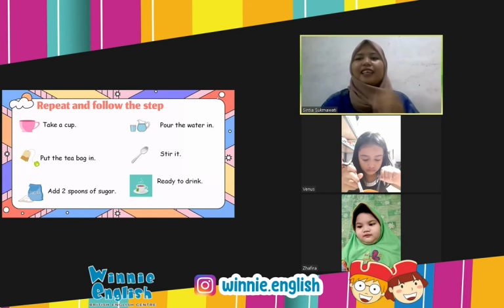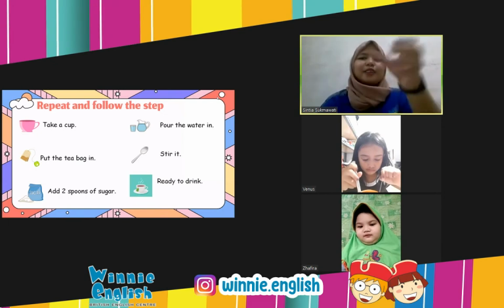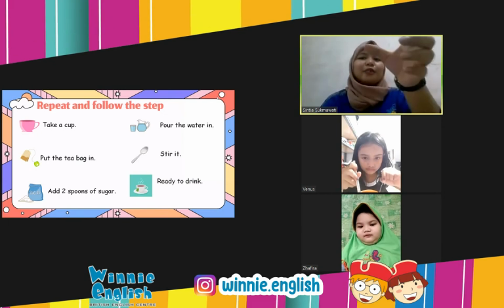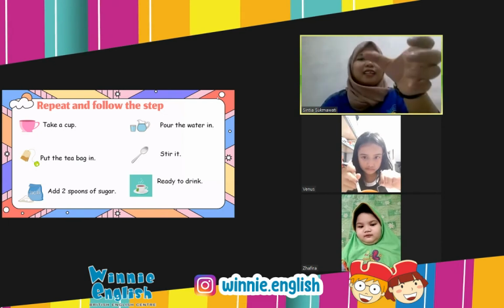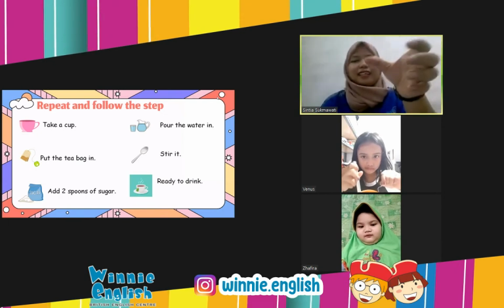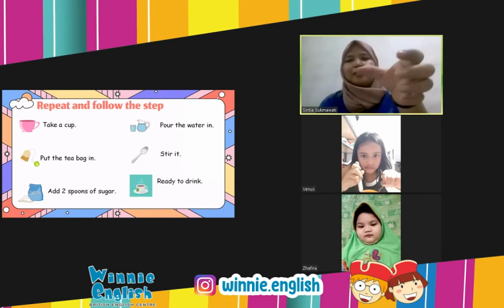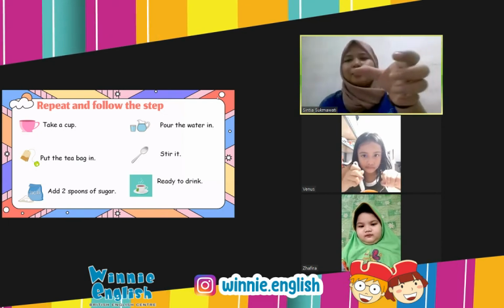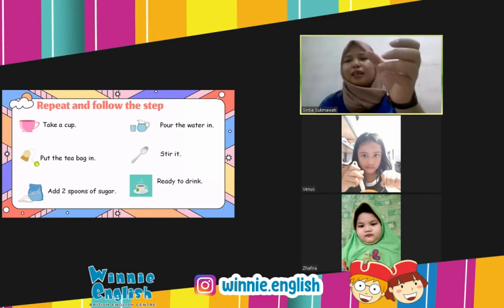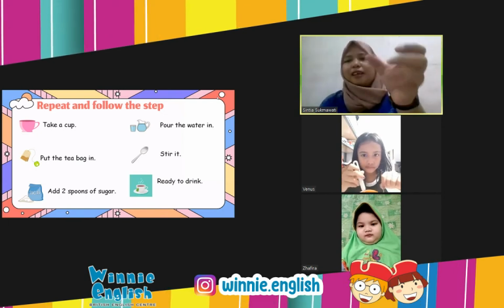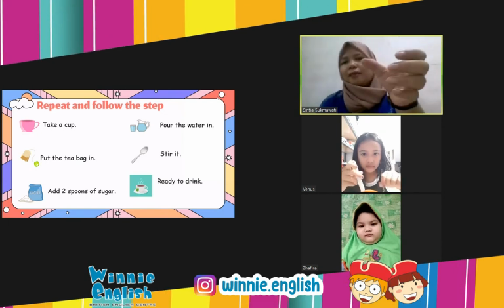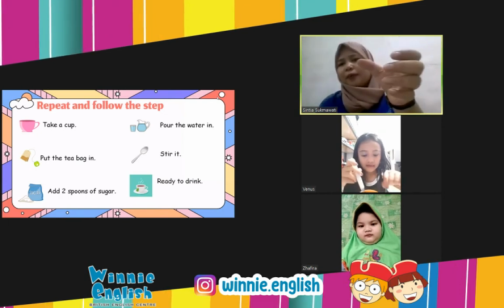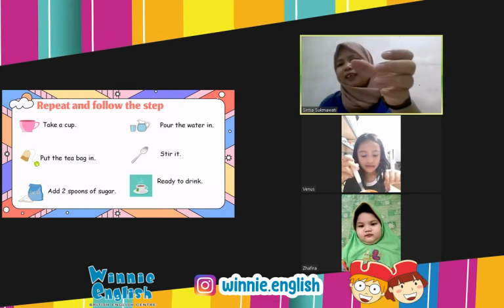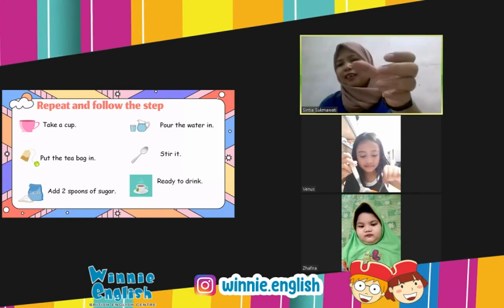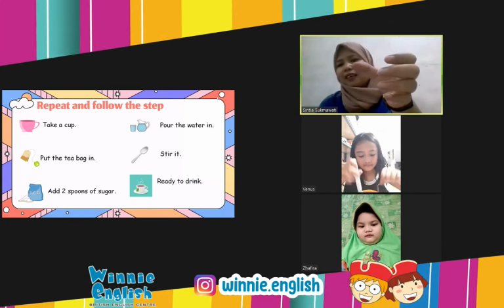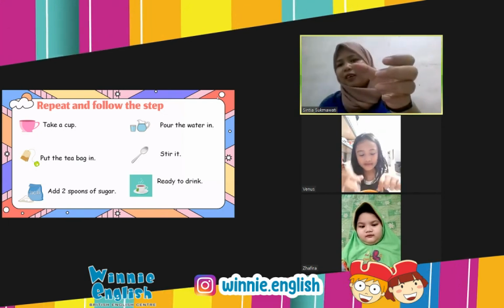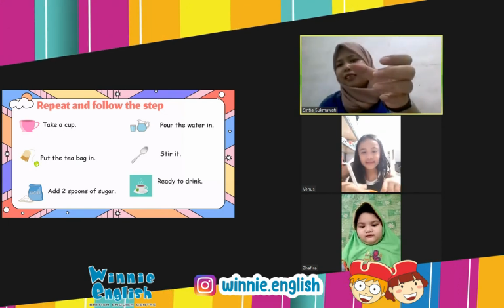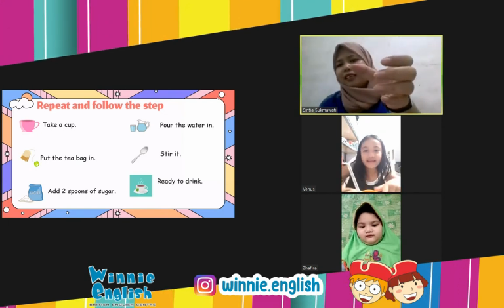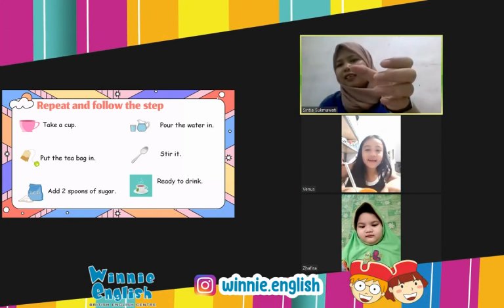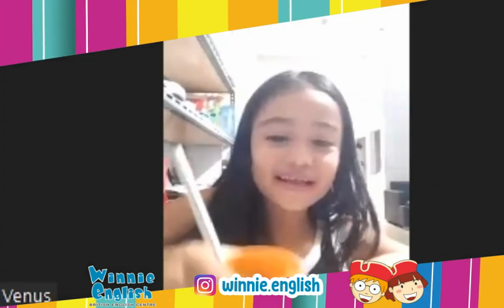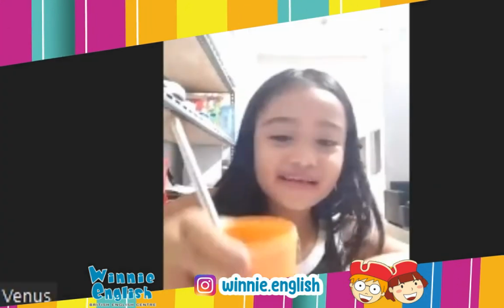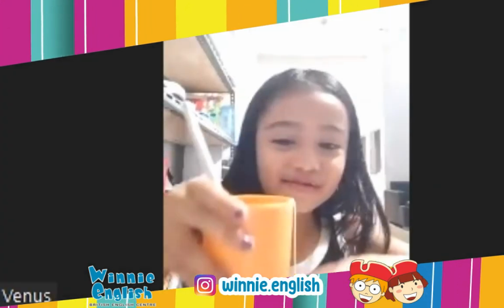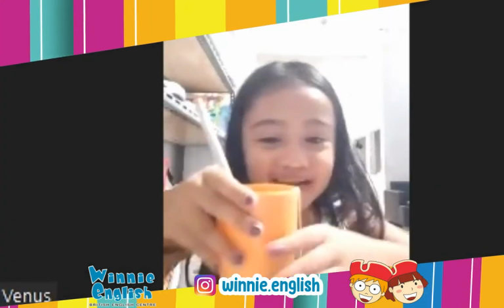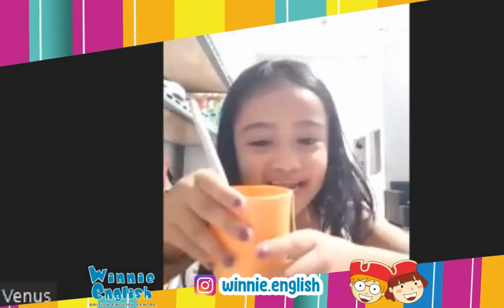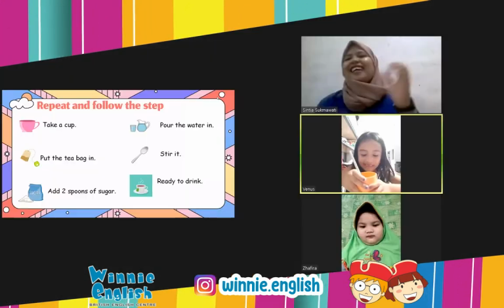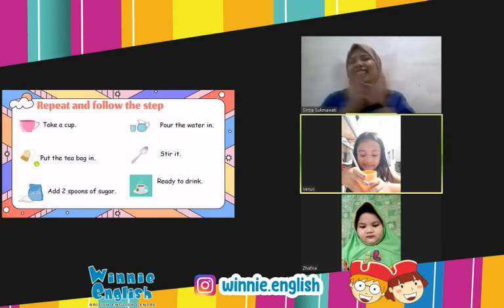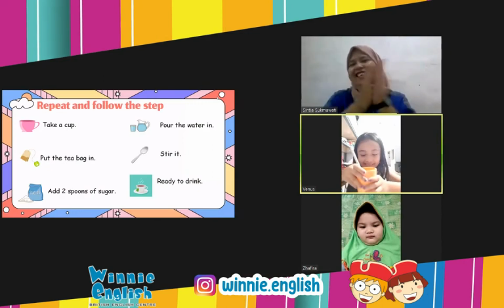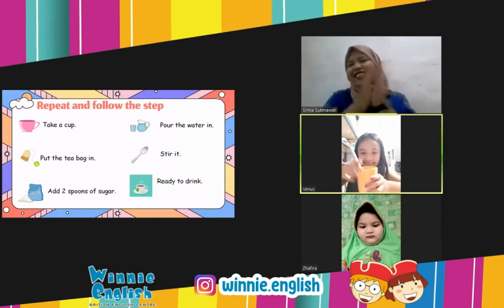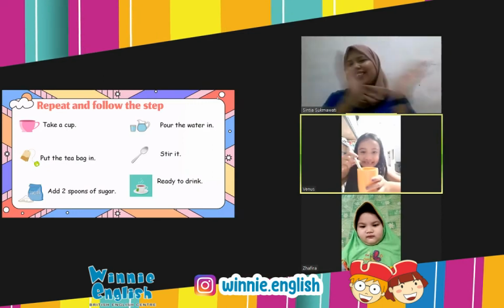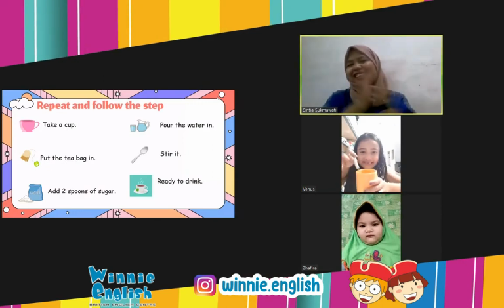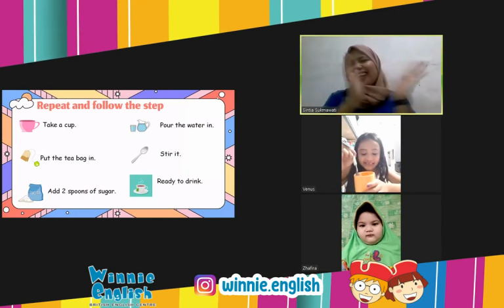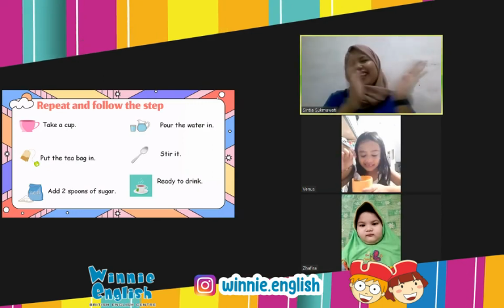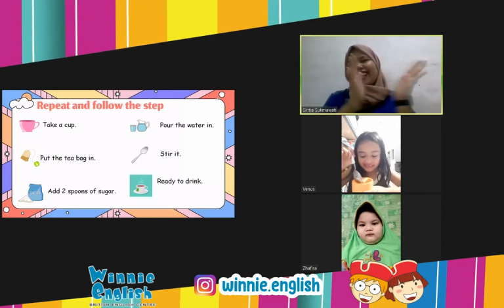Ready to drink! Show it to the camera — hold it, open. Ready to drink. Thank you! Yay!